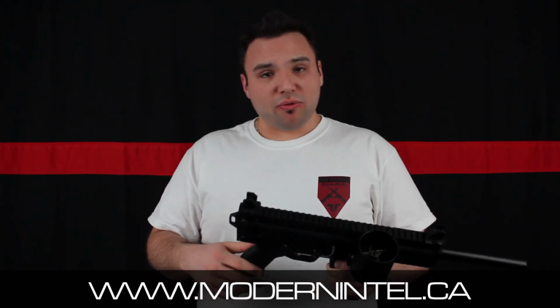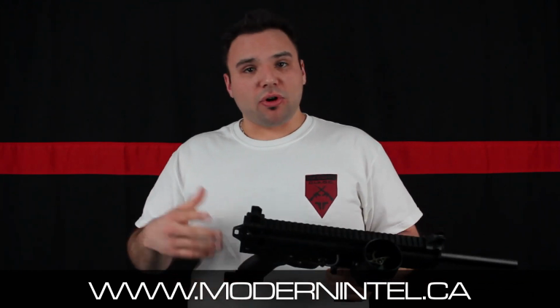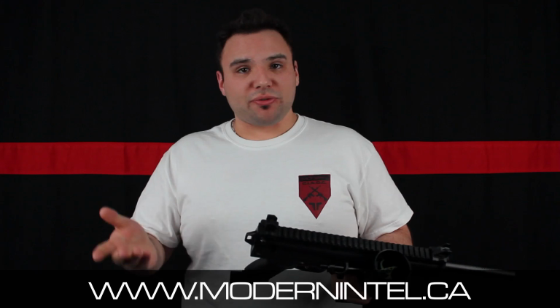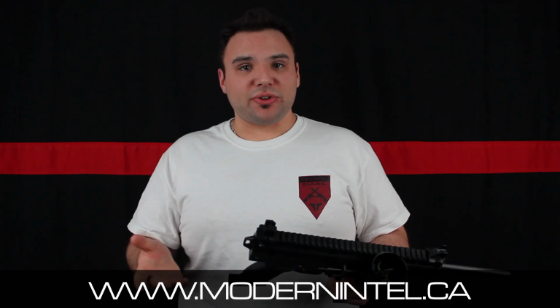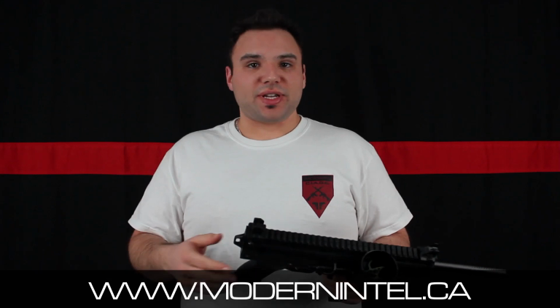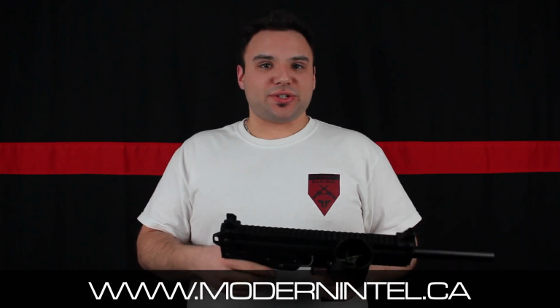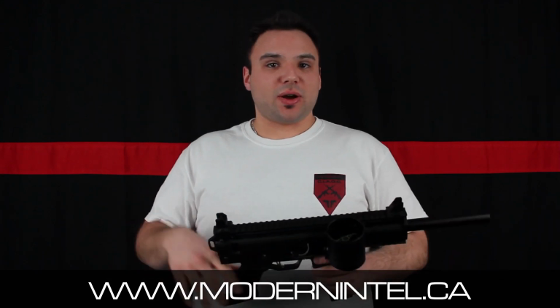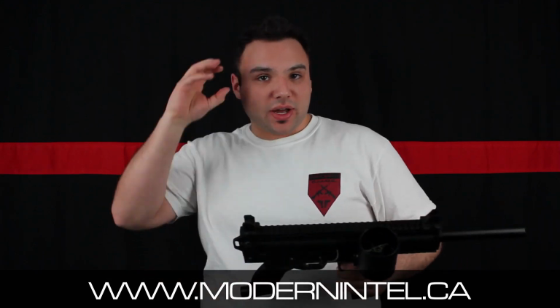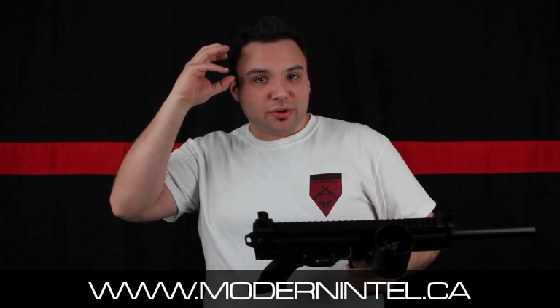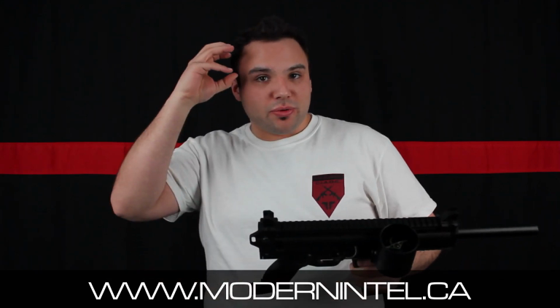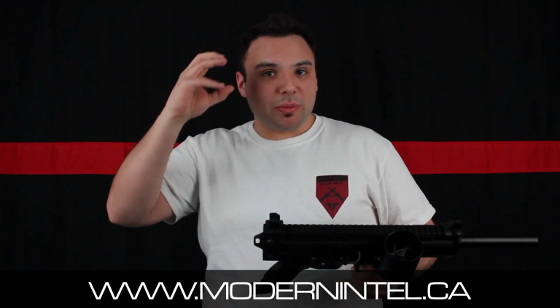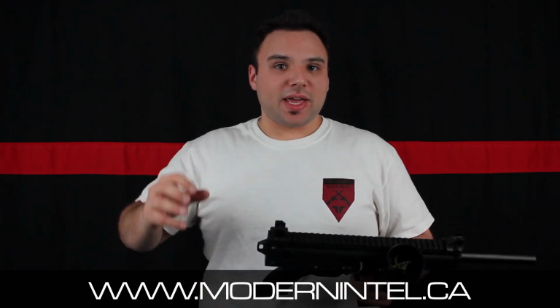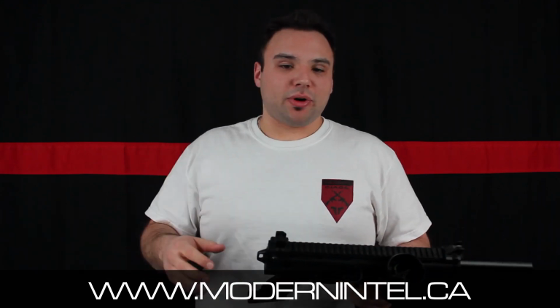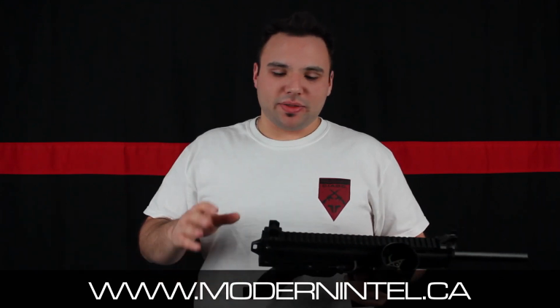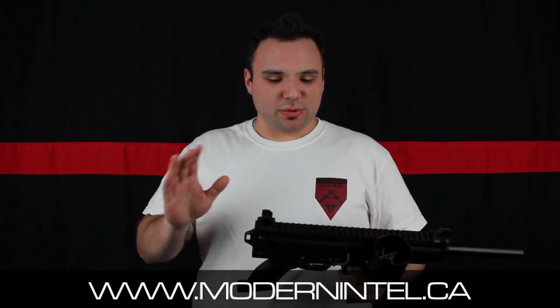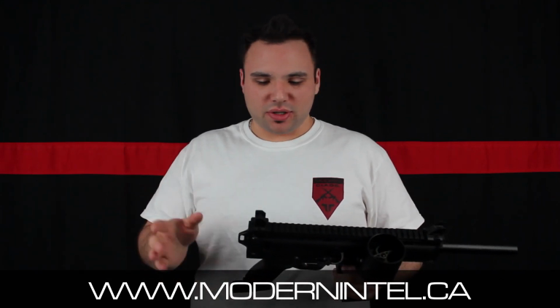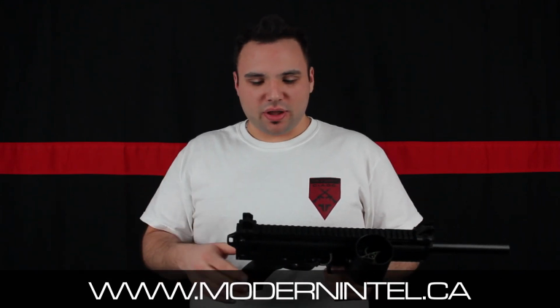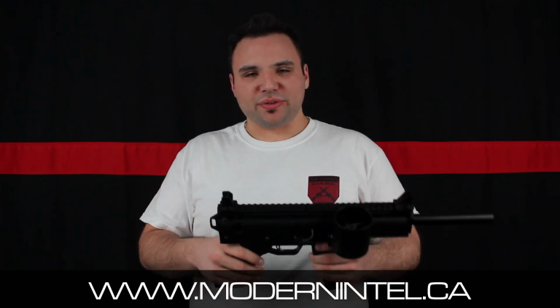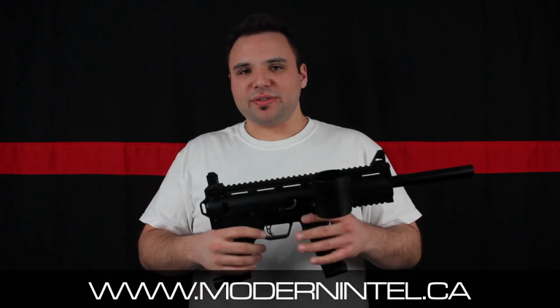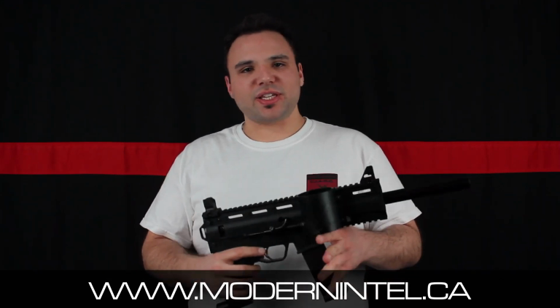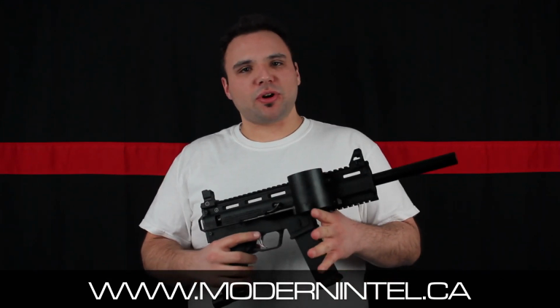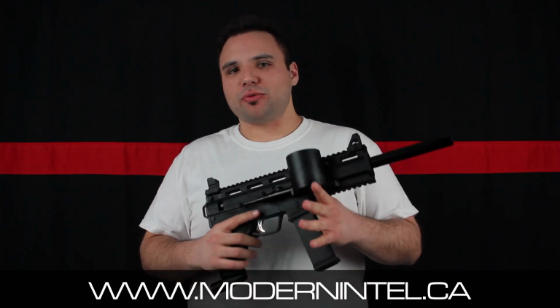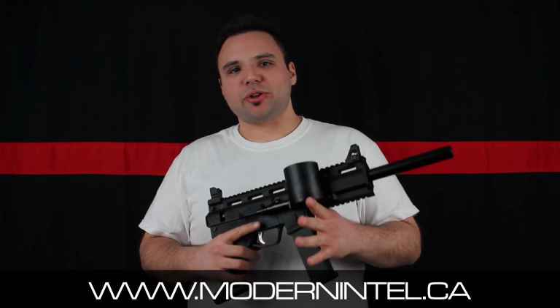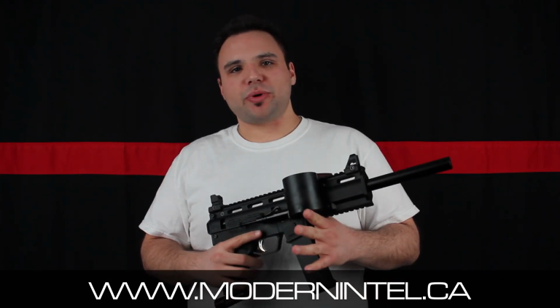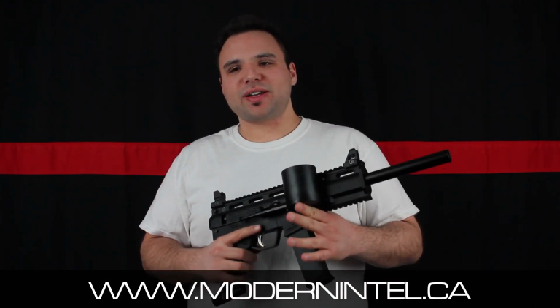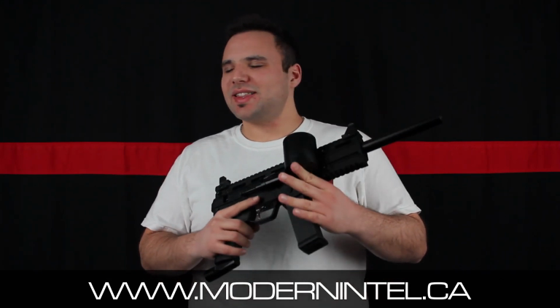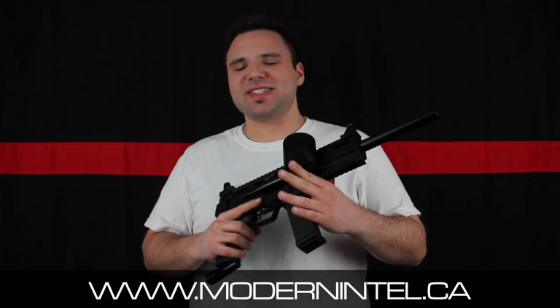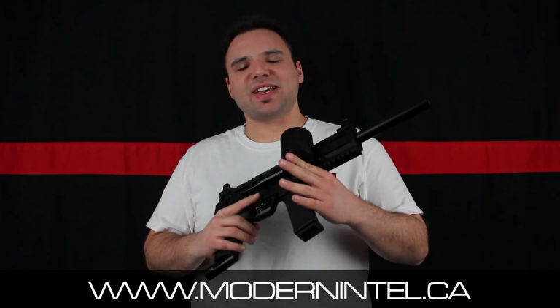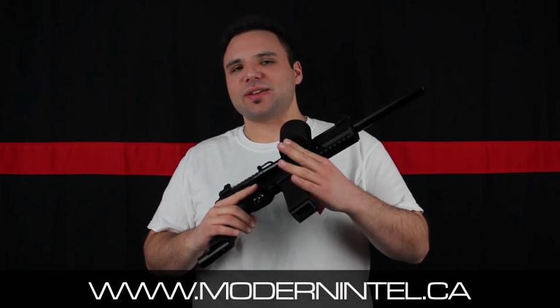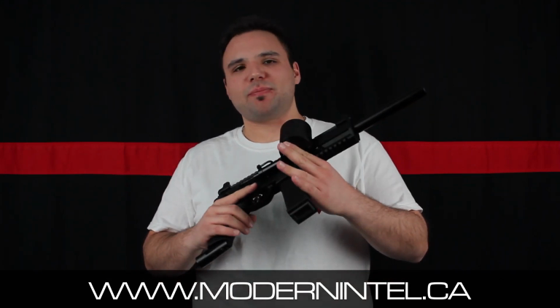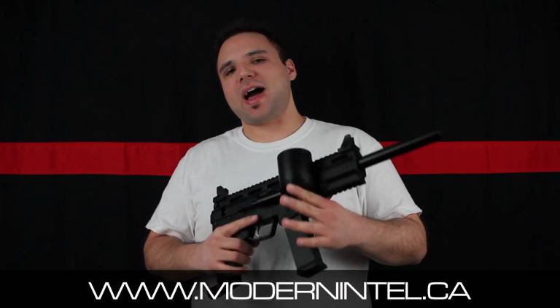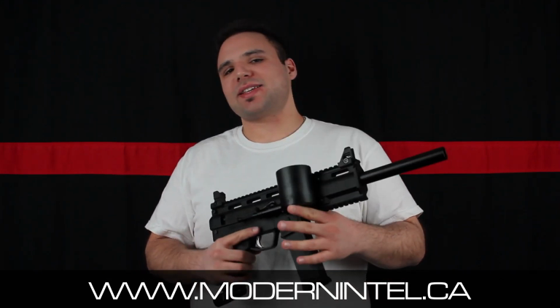Overall in our field test — you saw it, we got a new helmet camera on — that was a lot of fun. This marker right out of the box, this thing is a blast.